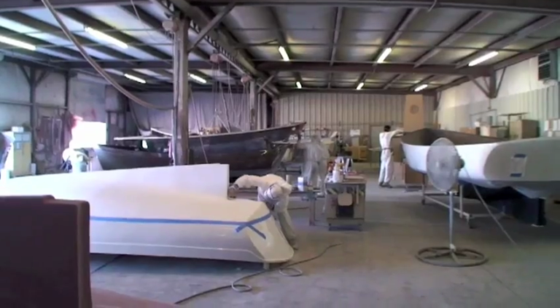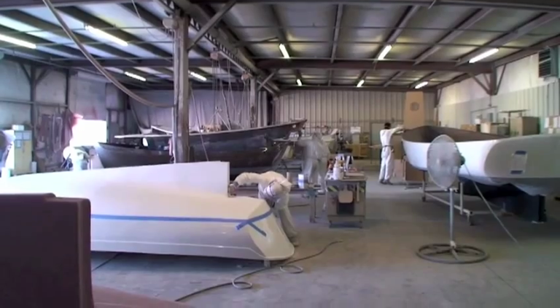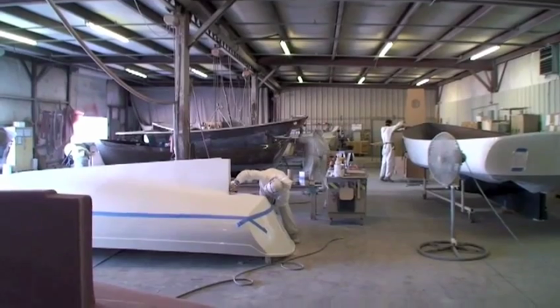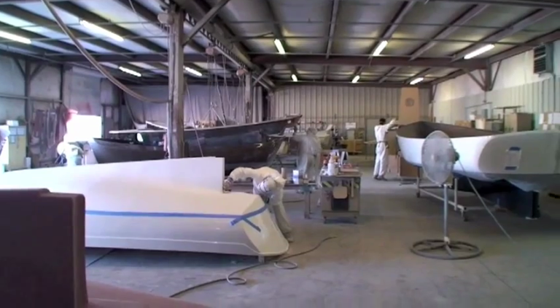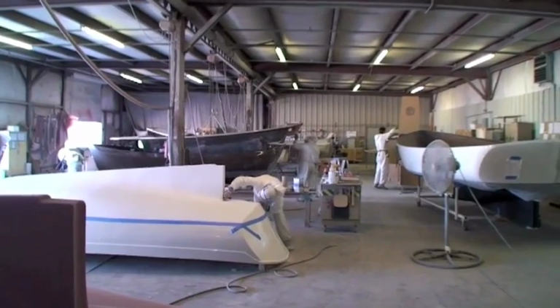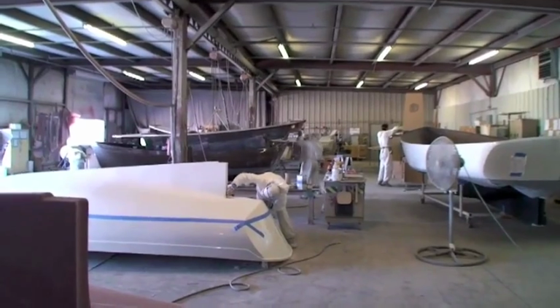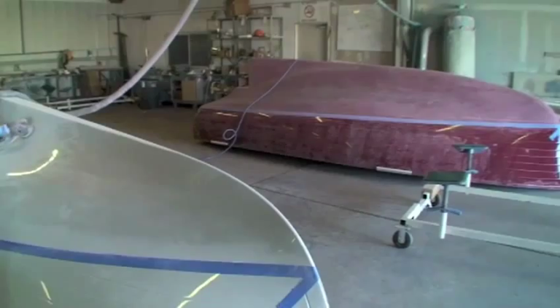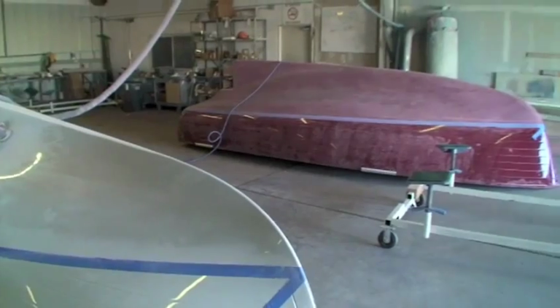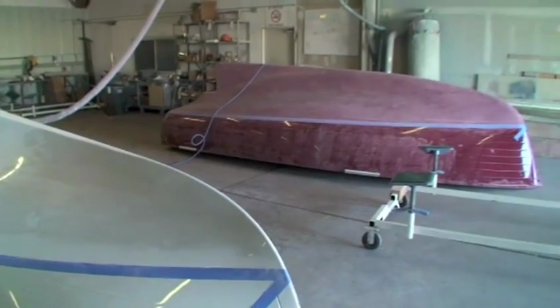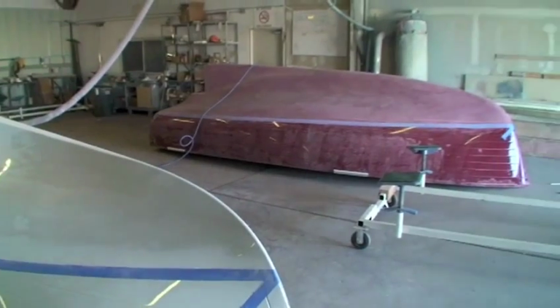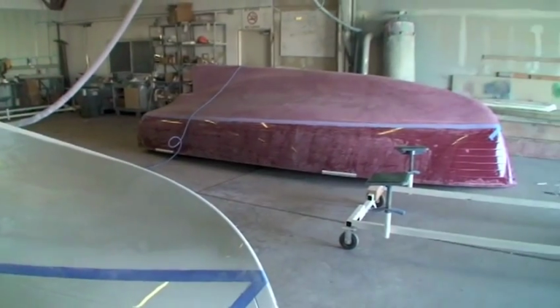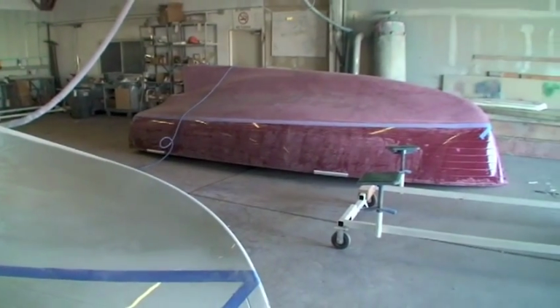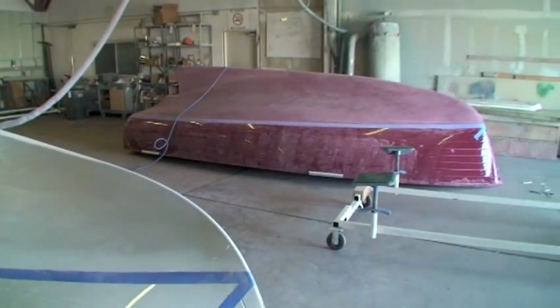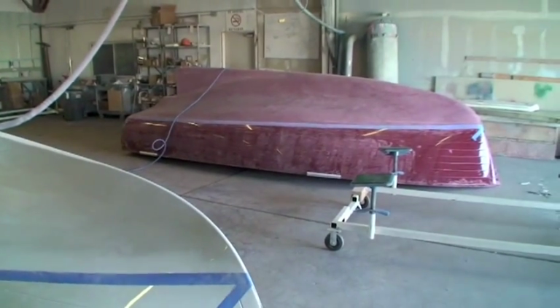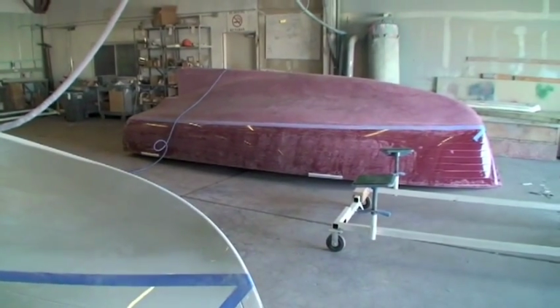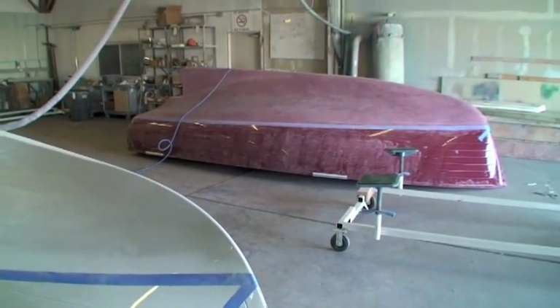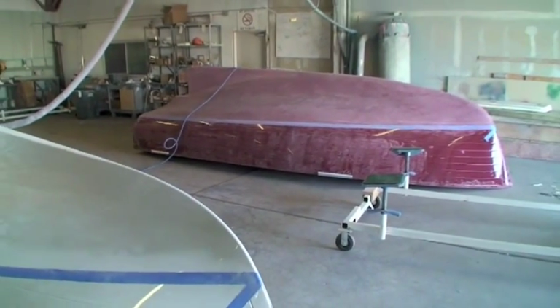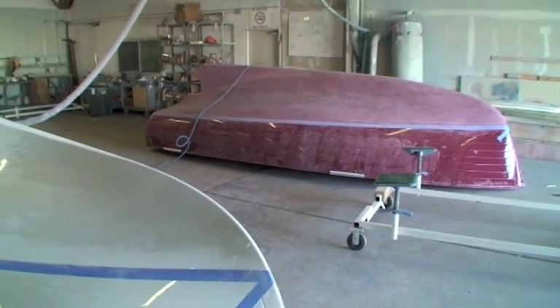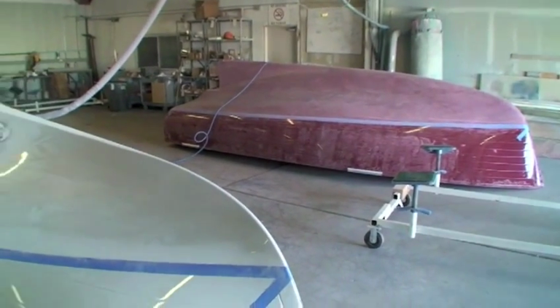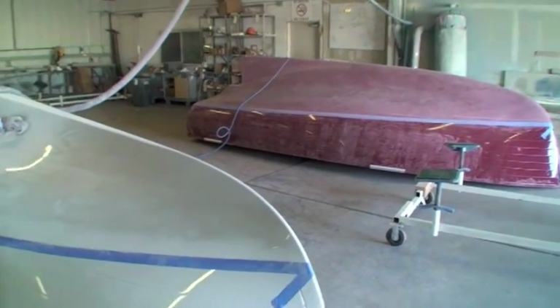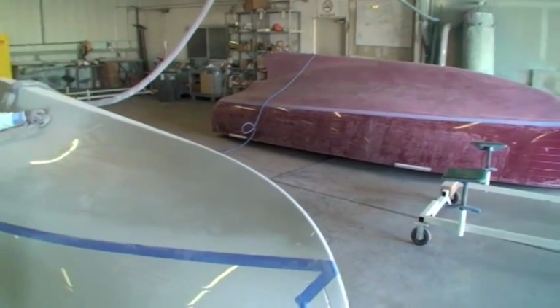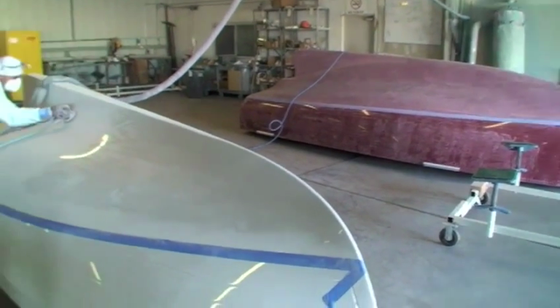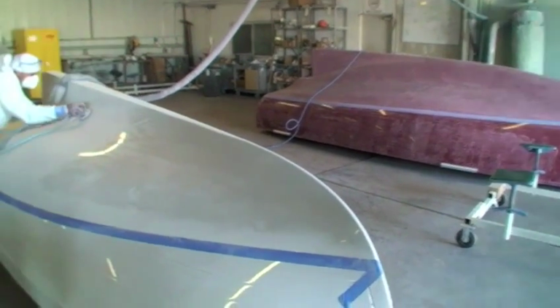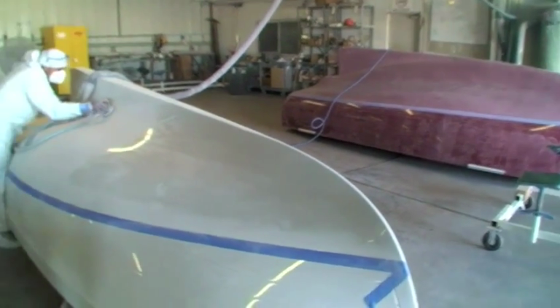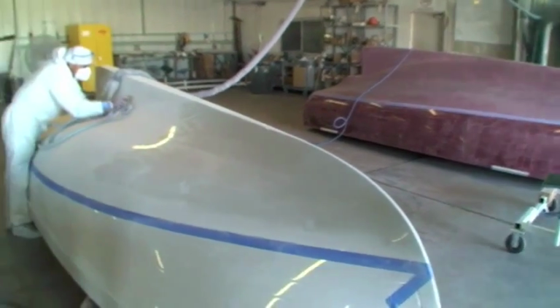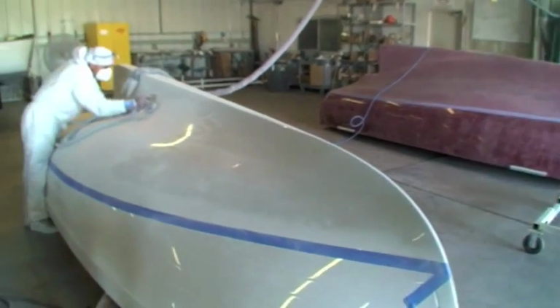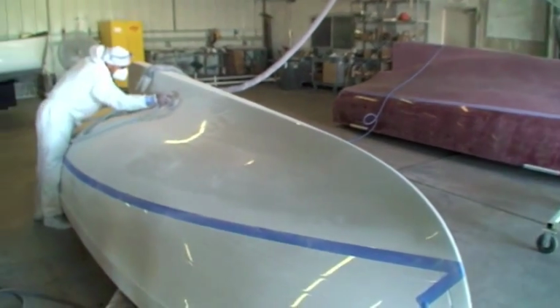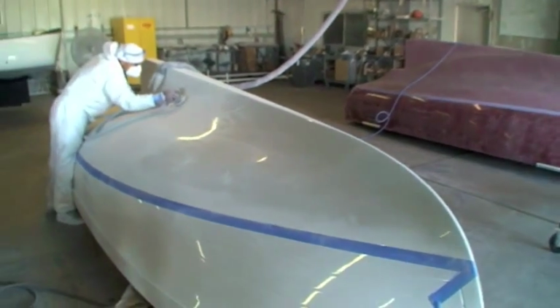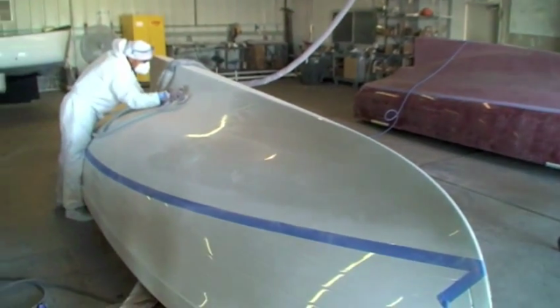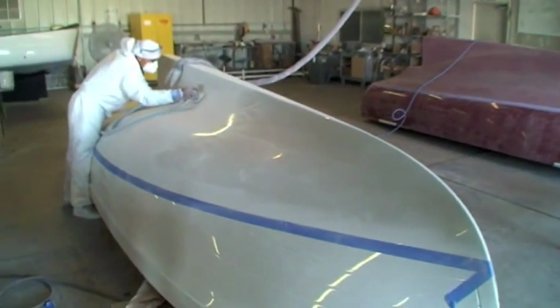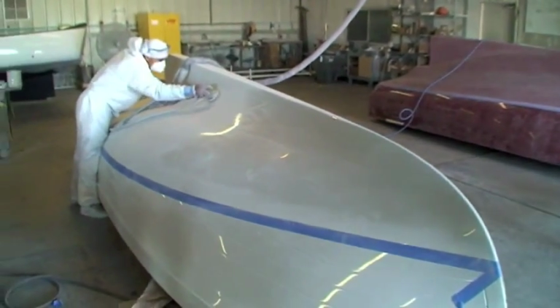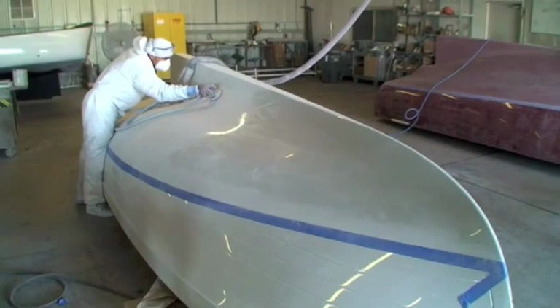Next the boat is moved into the bottom painting area for sanding and applying the anti-fouling paint.